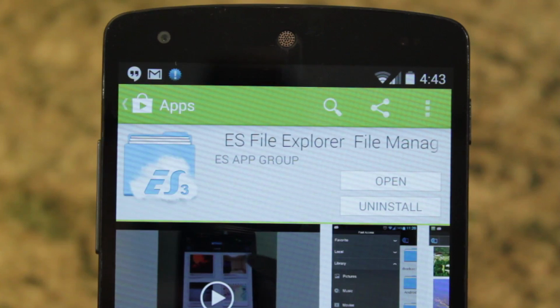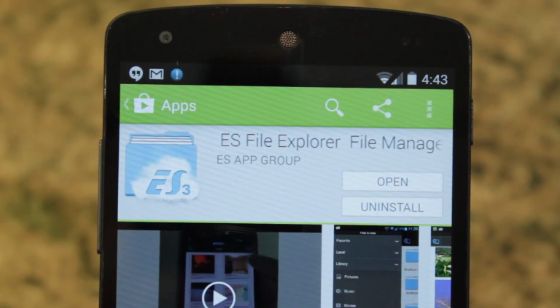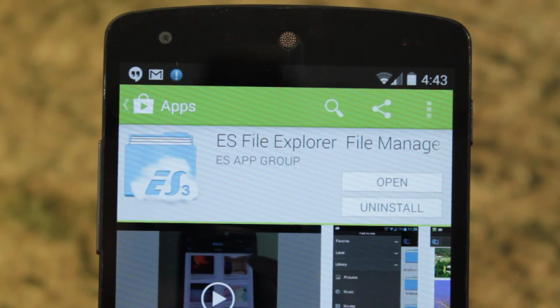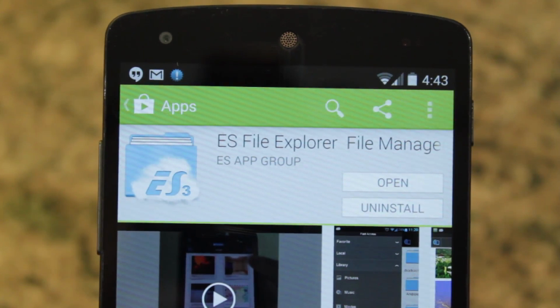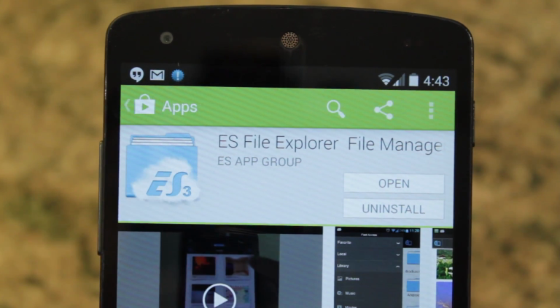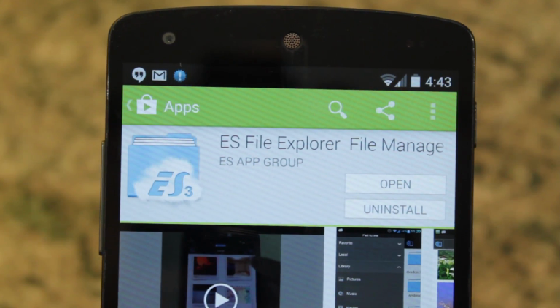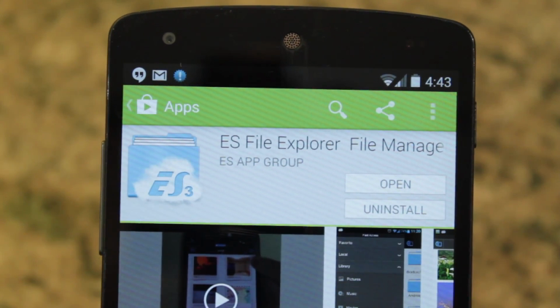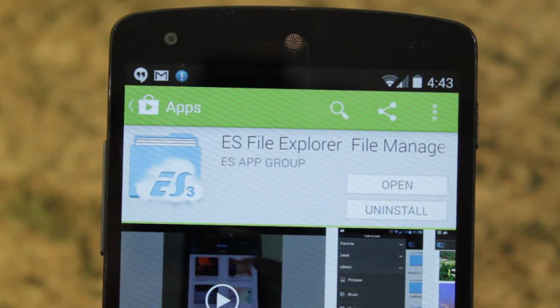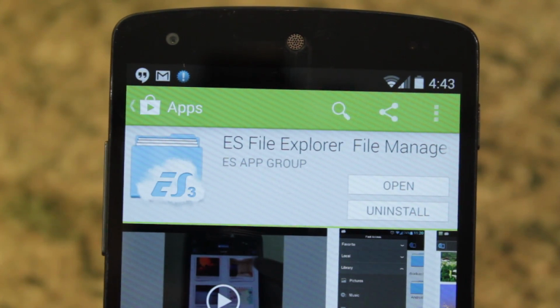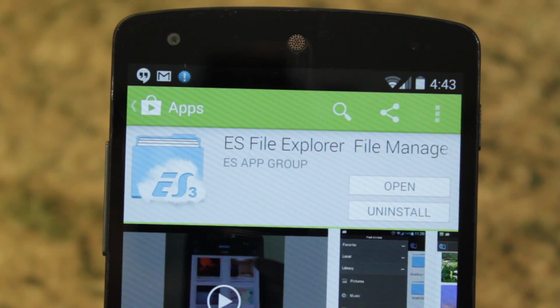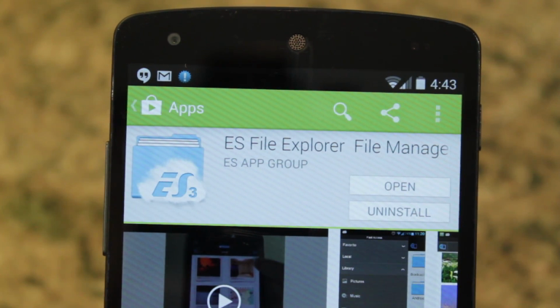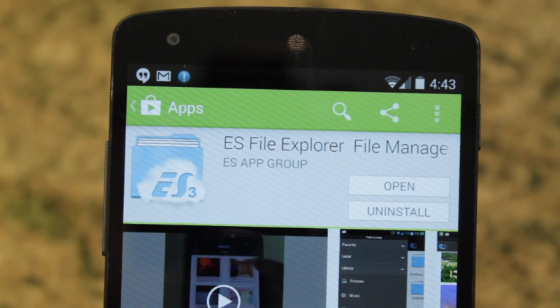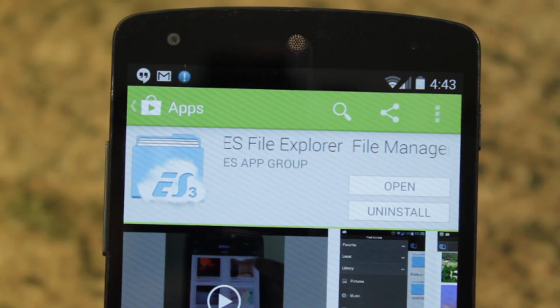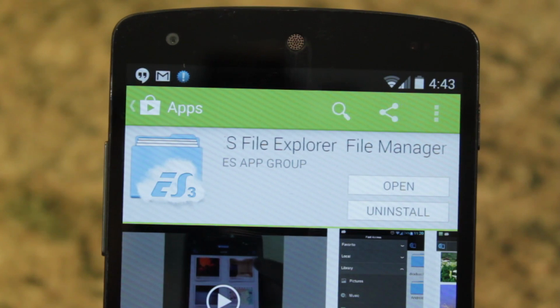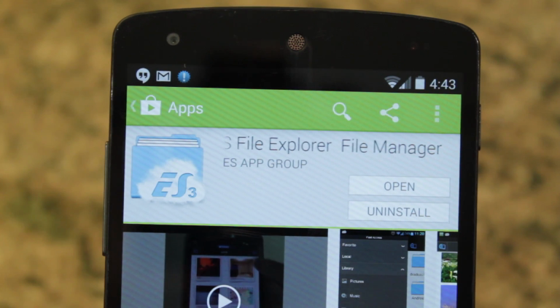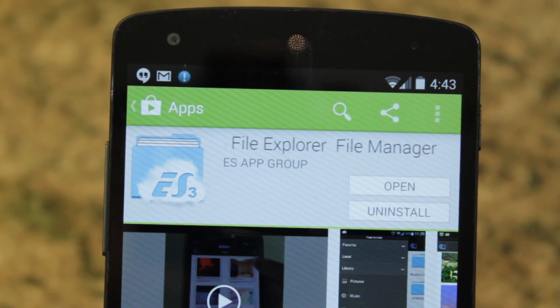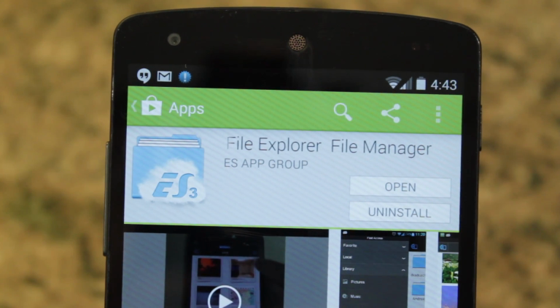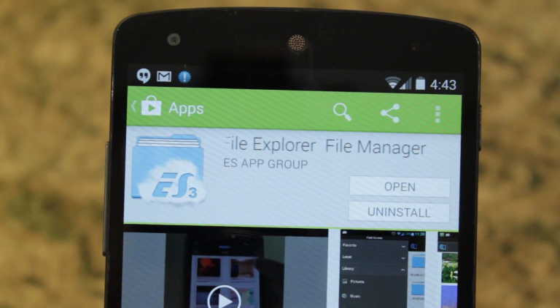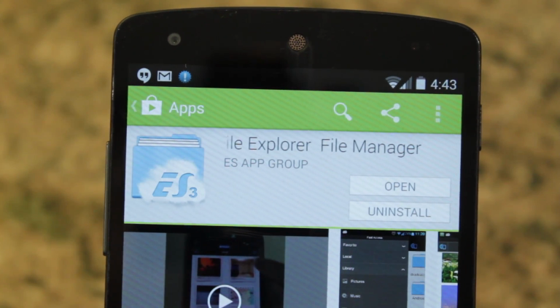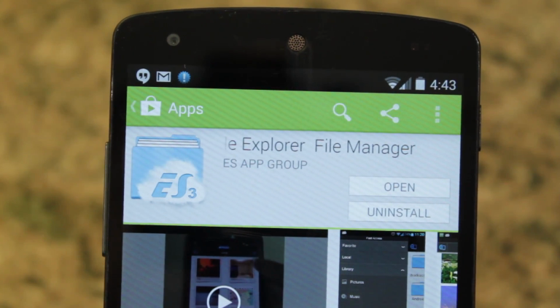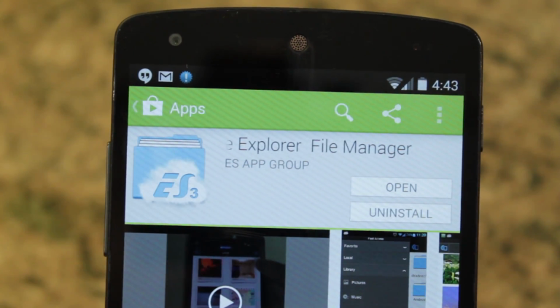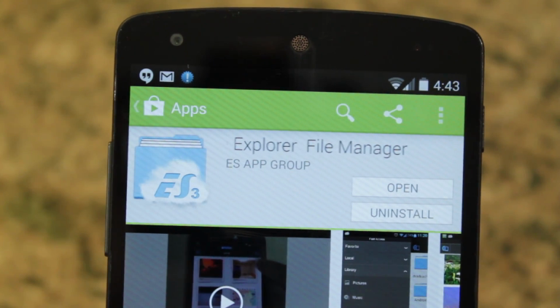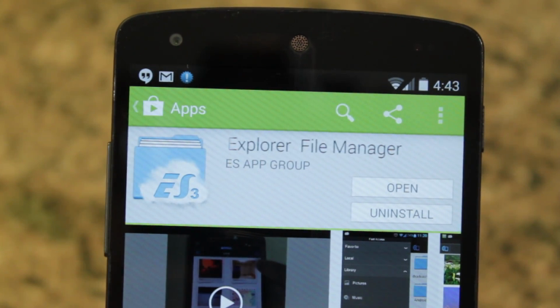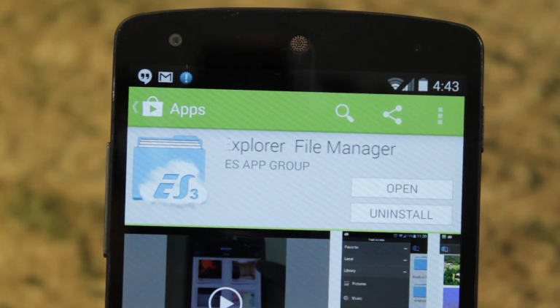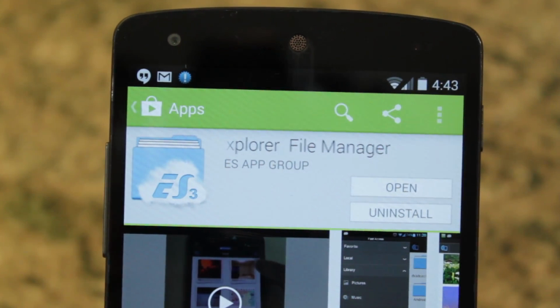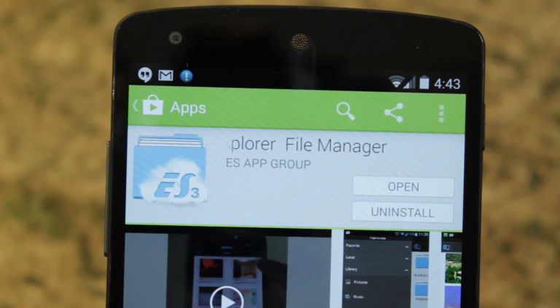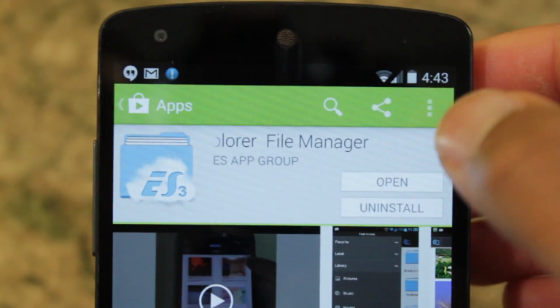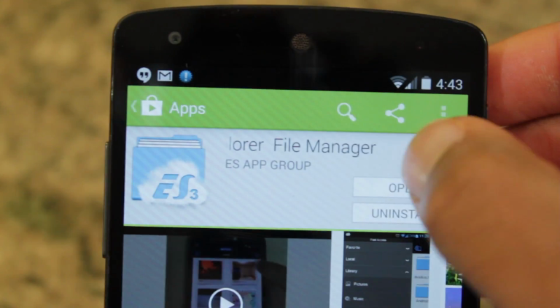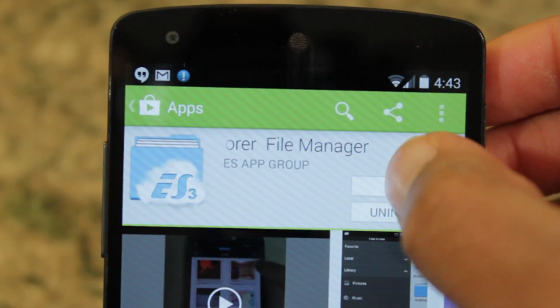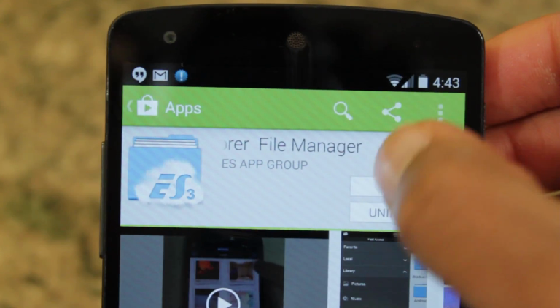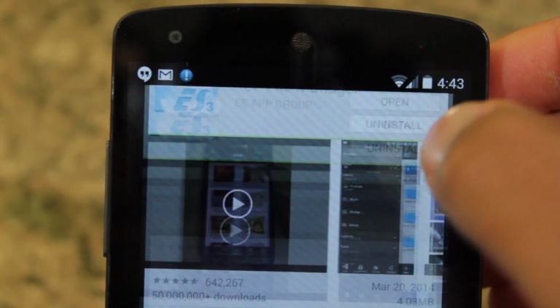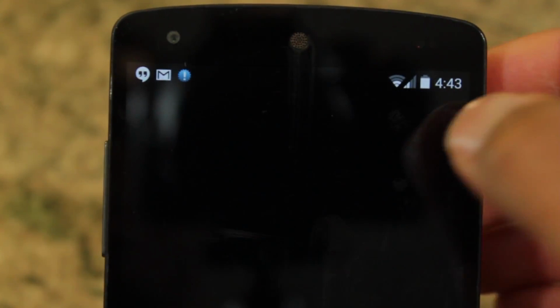The first thing we need to do is download ES File Explorer. It's available free within the Google Play Store. So let's open it up.